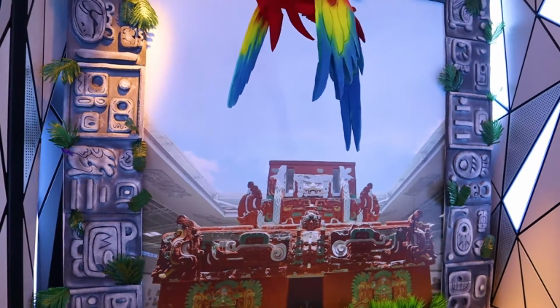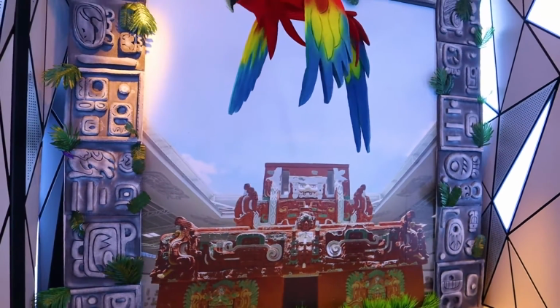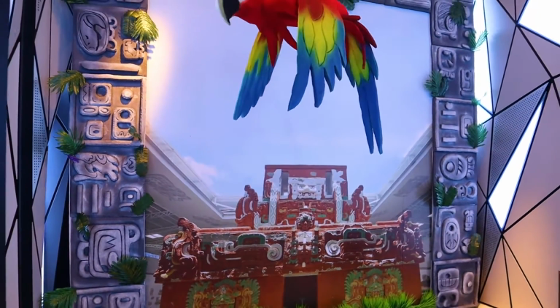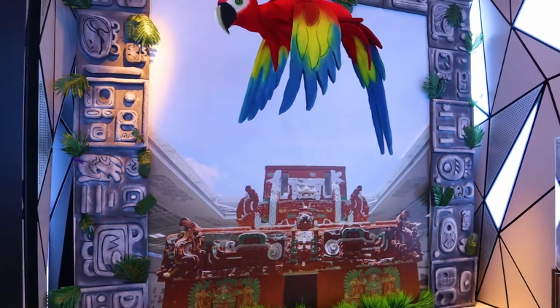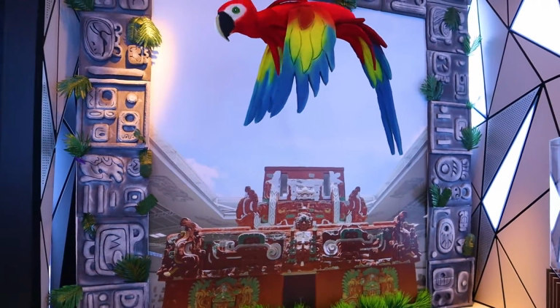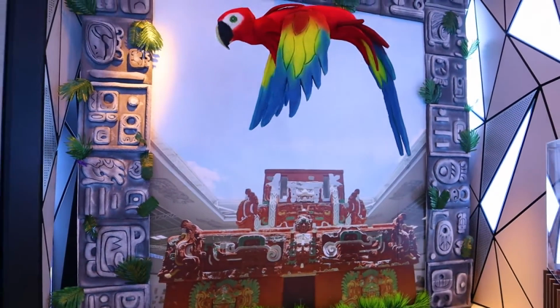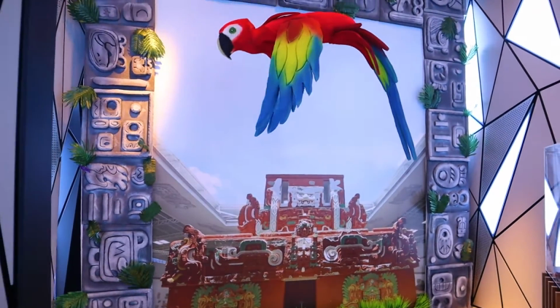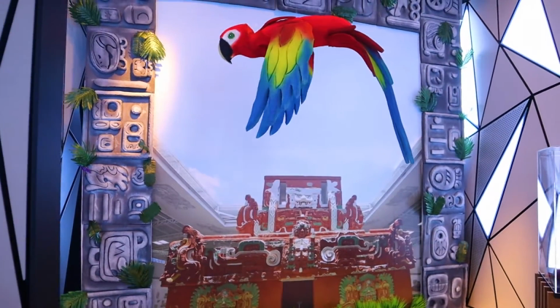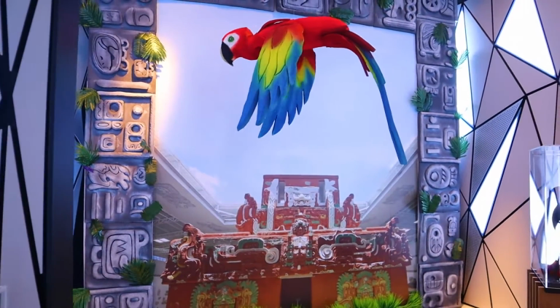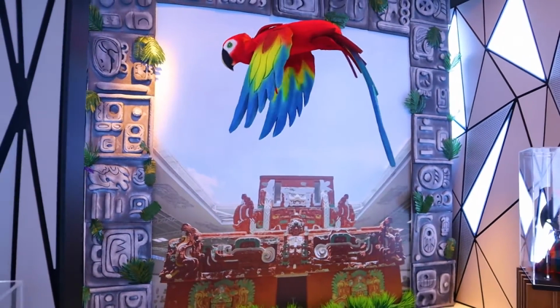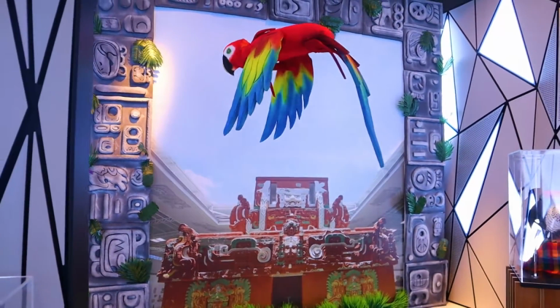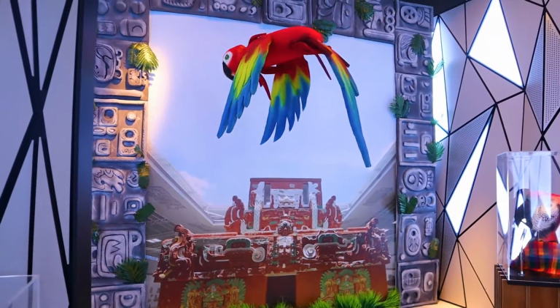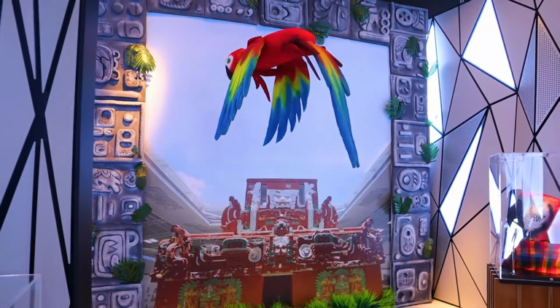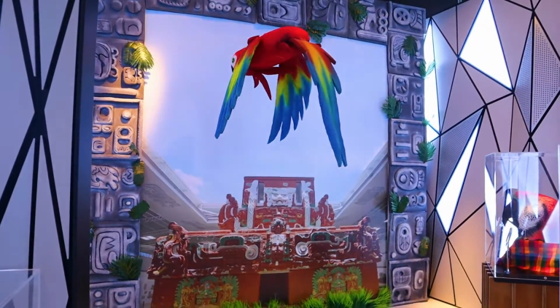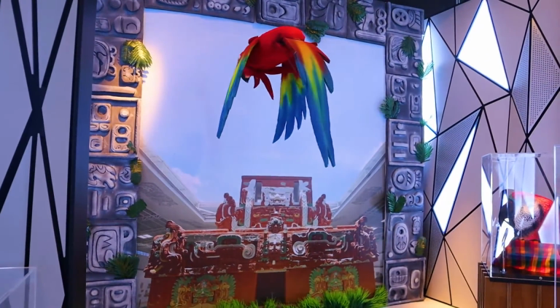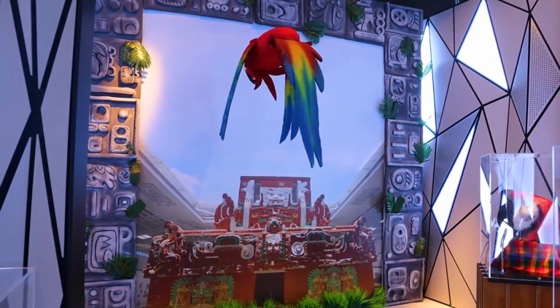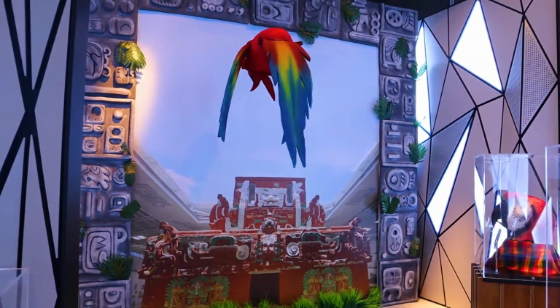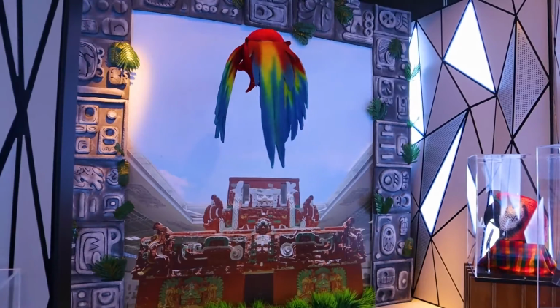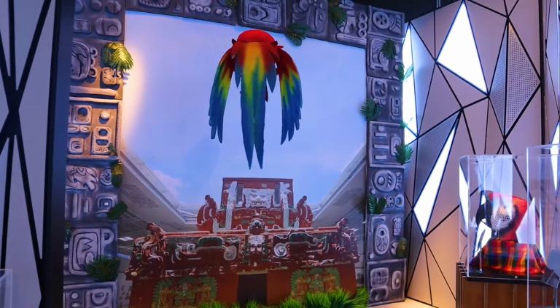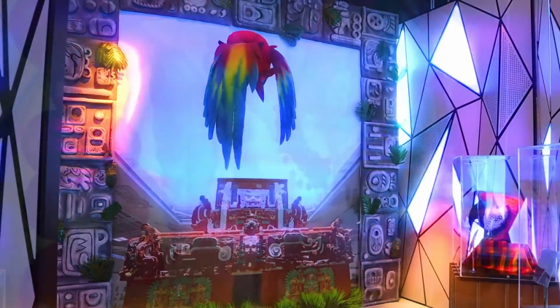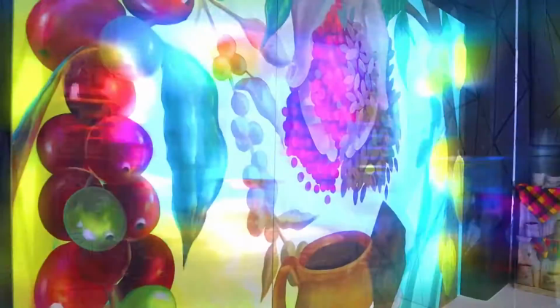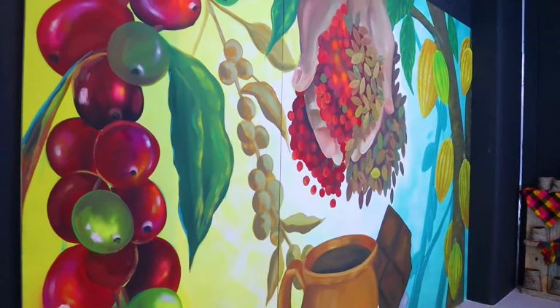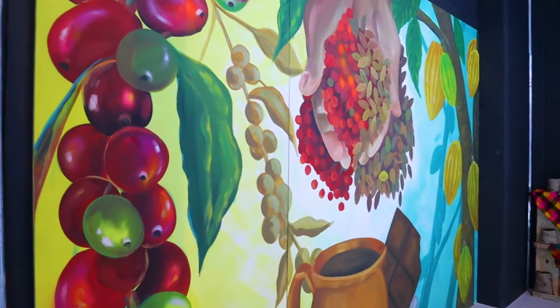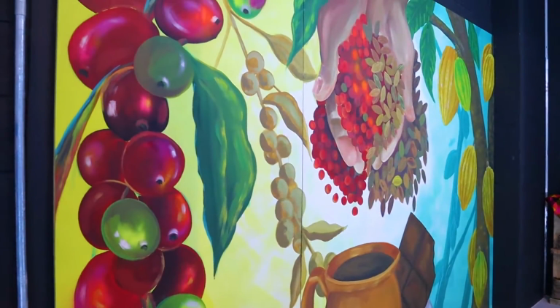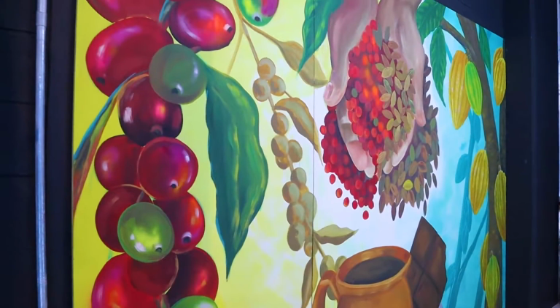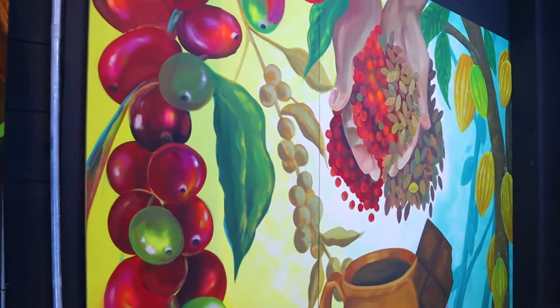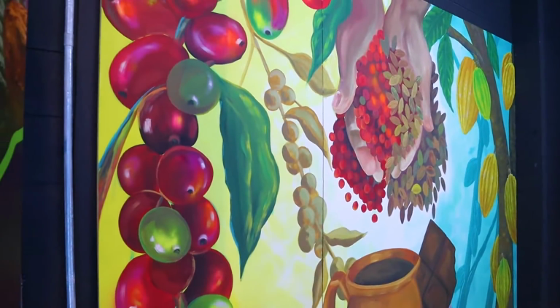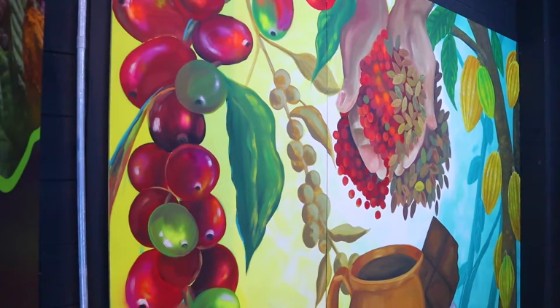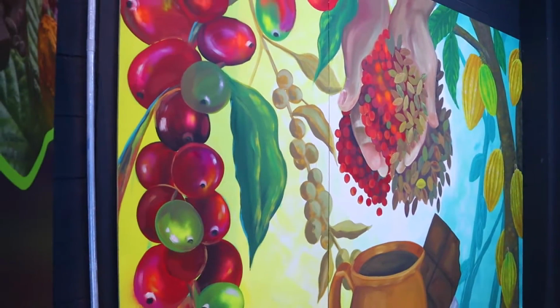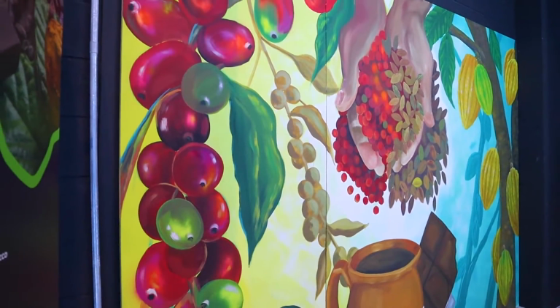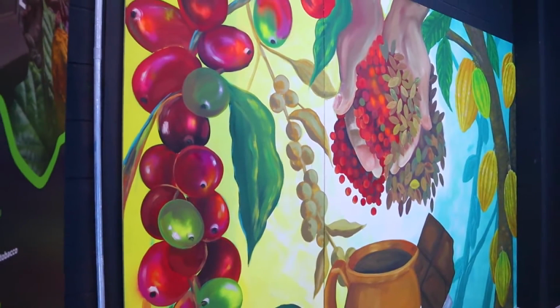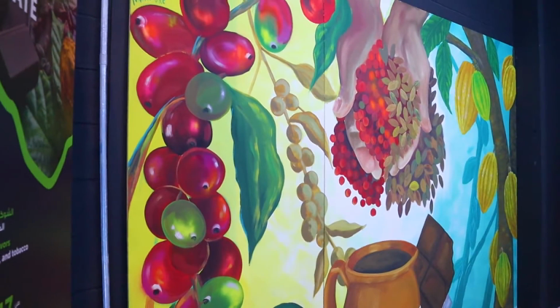So stay with us until the end of the video so that we will explore what Honduras brought from A to Z. Let's go!